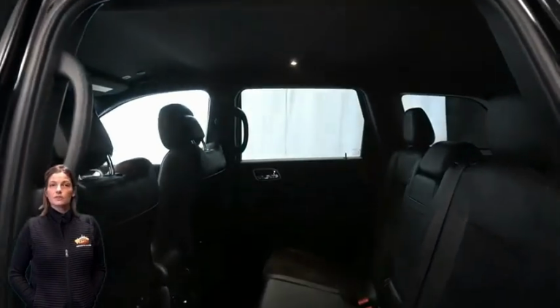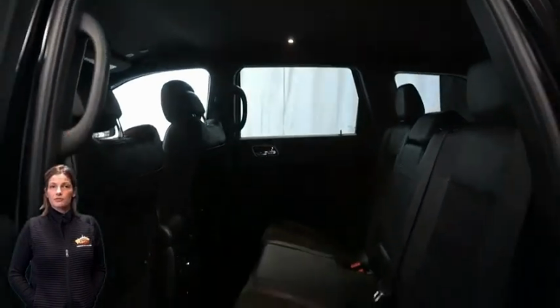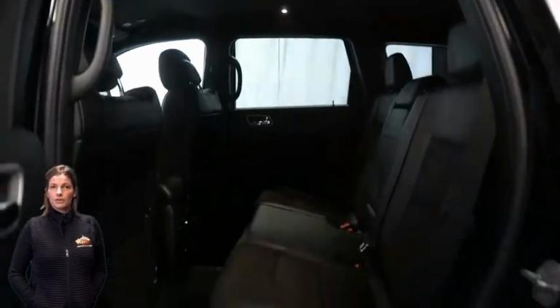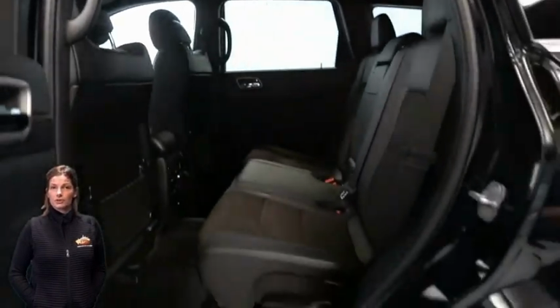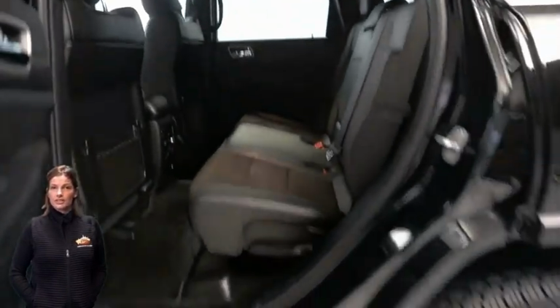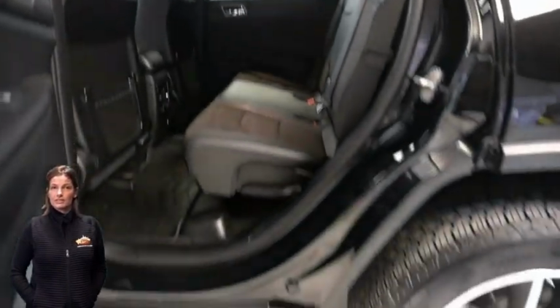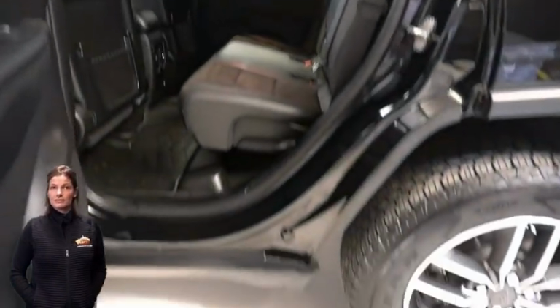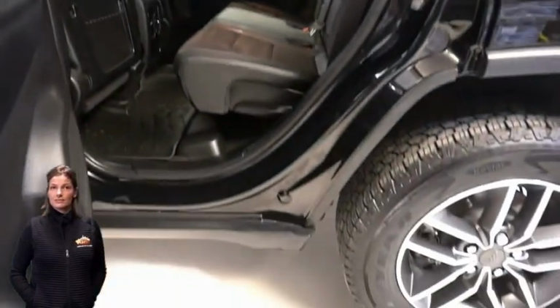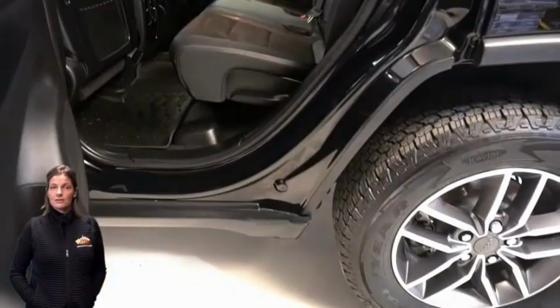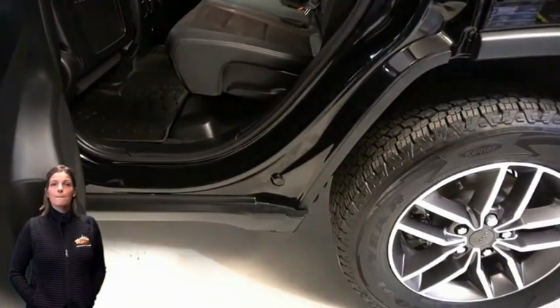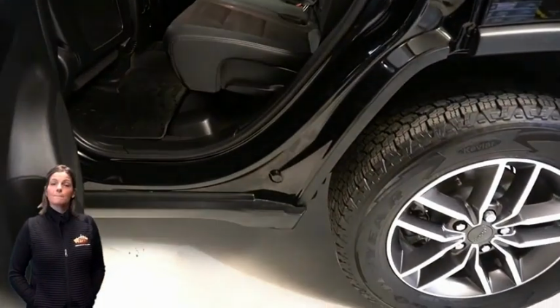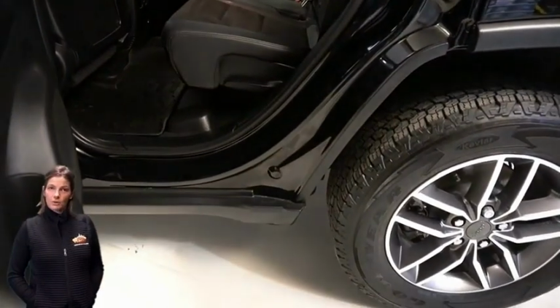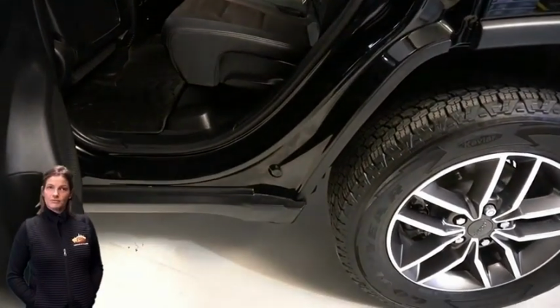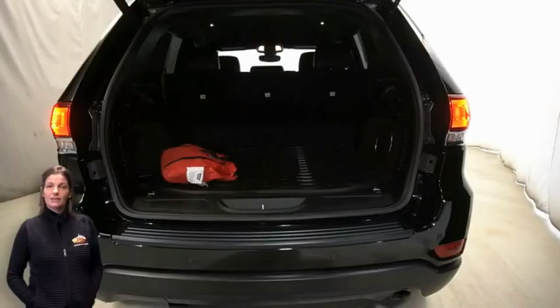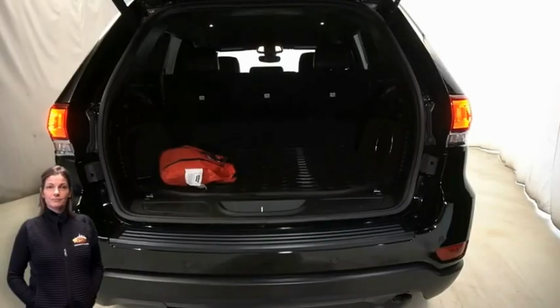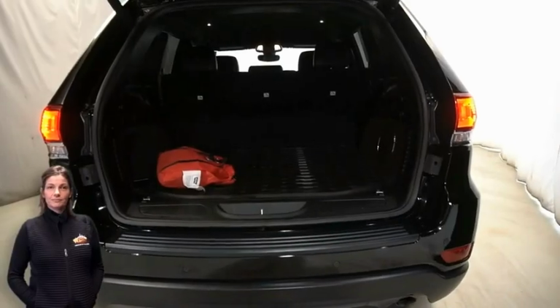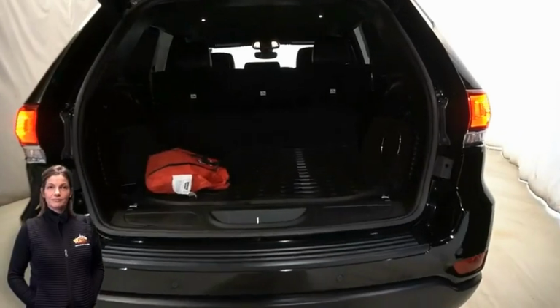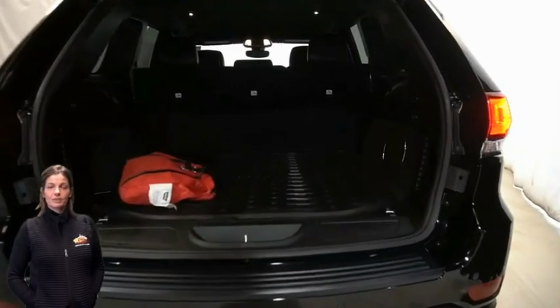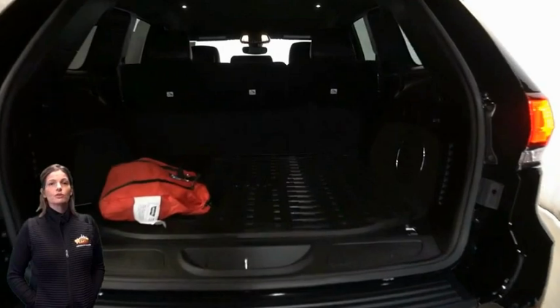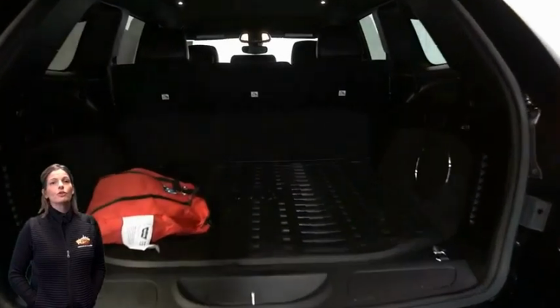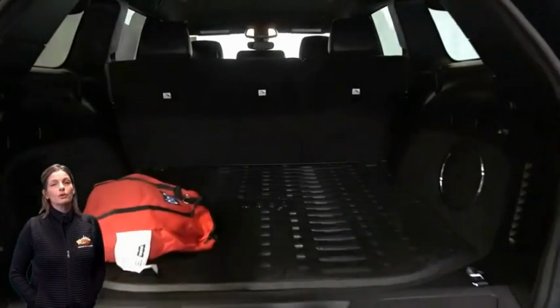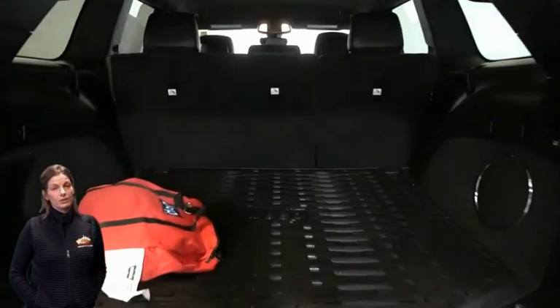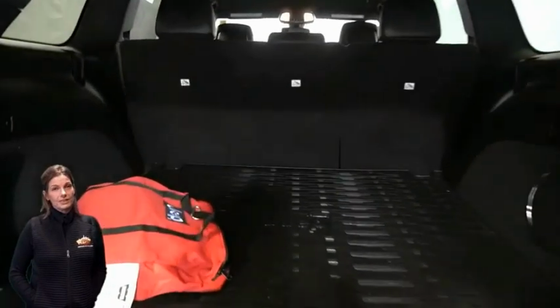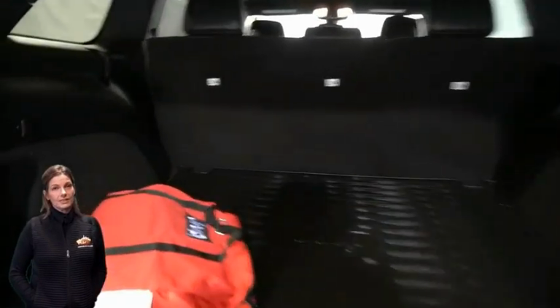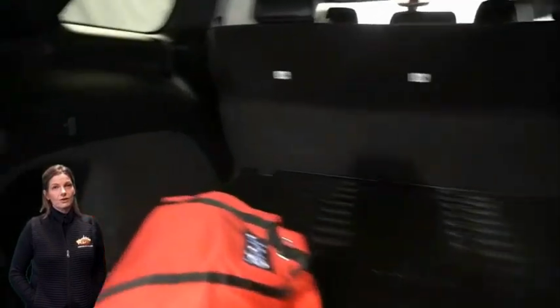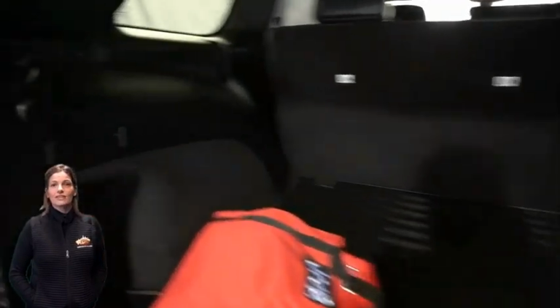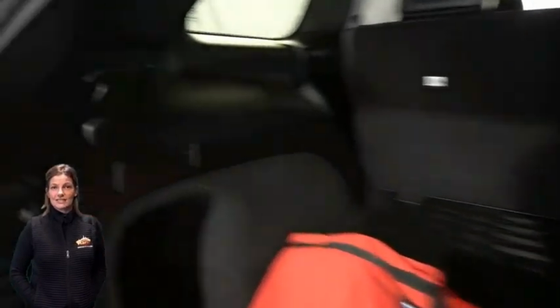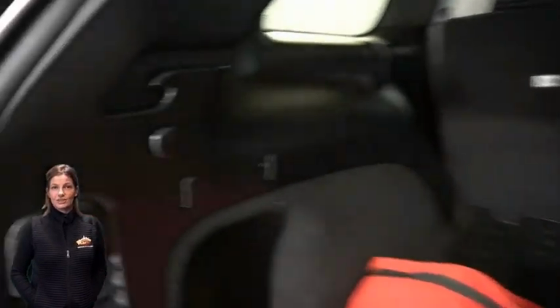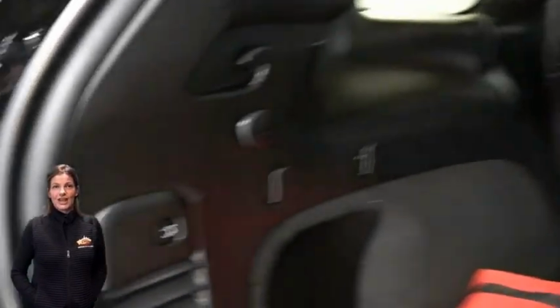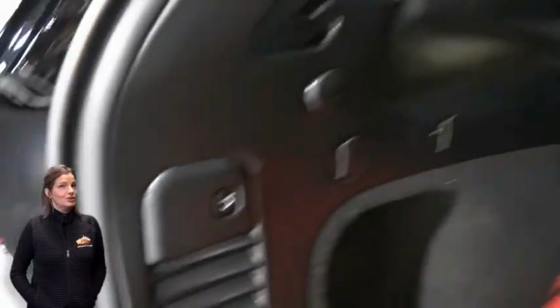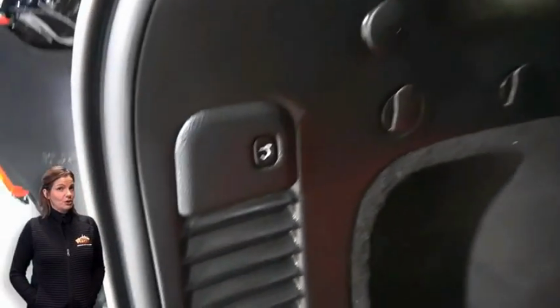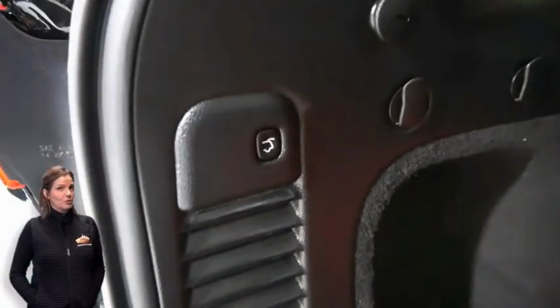Split folding rear seats, power liftgate, 3.6-liter V6 engine, and so much more.